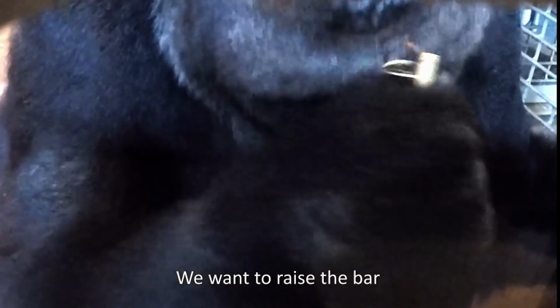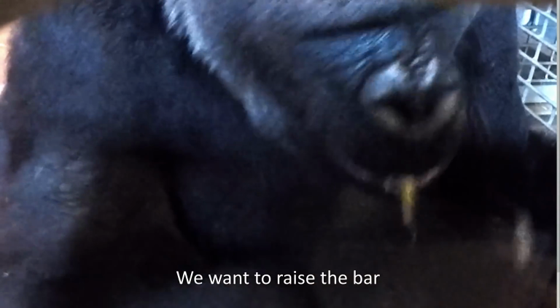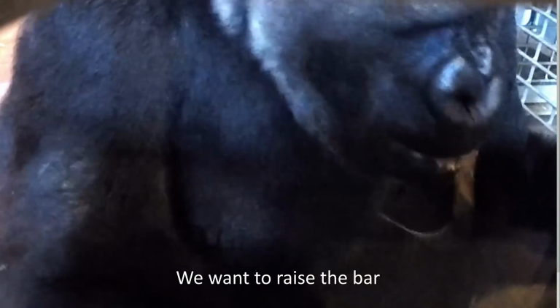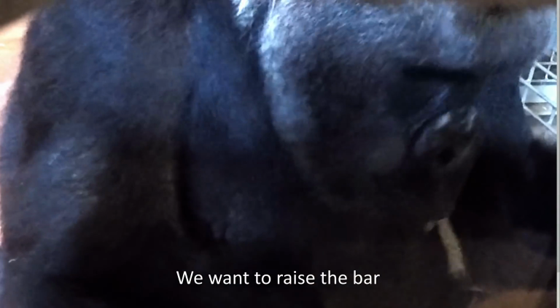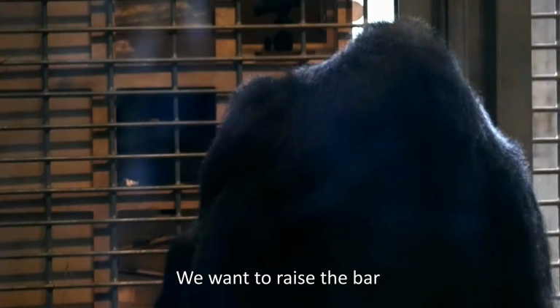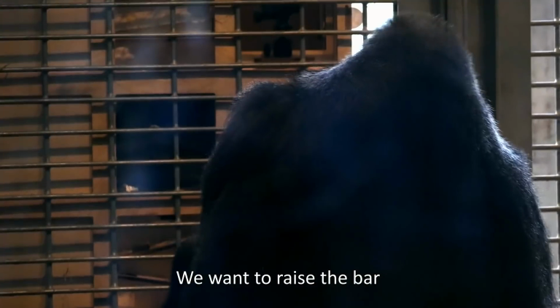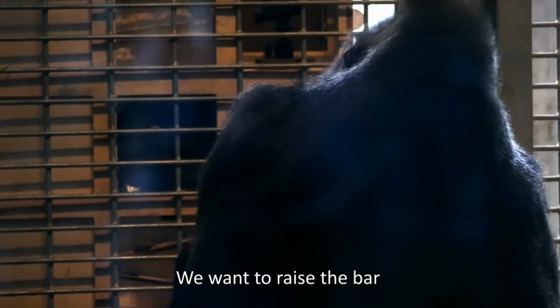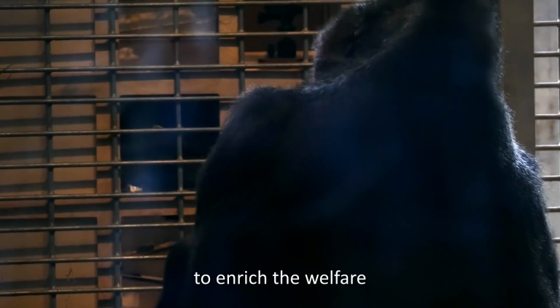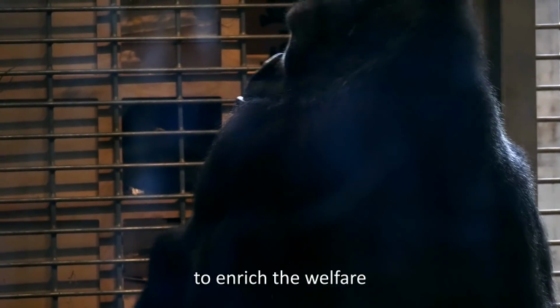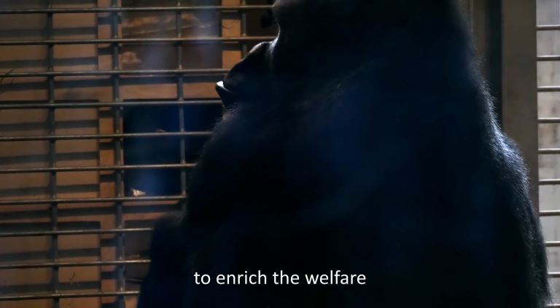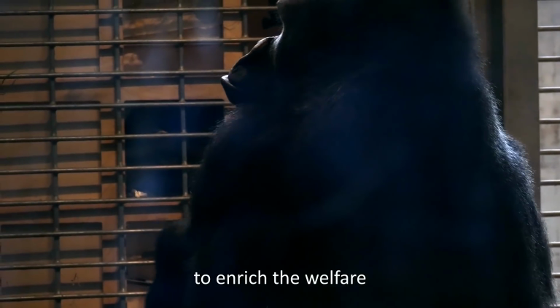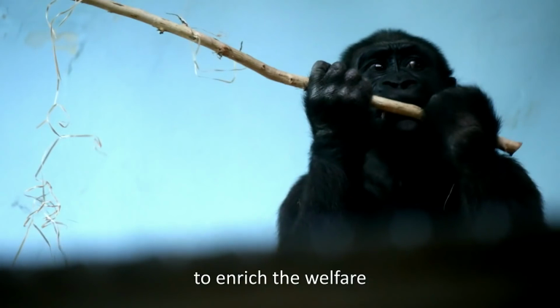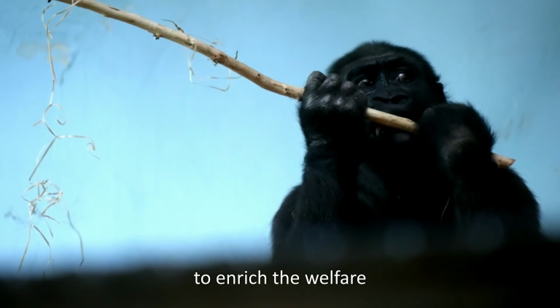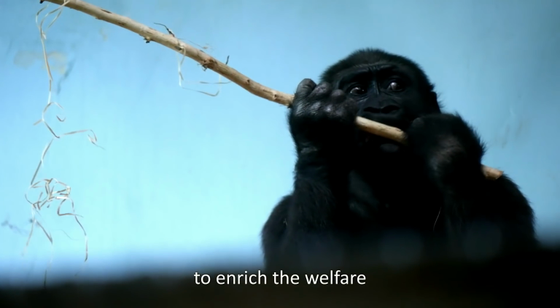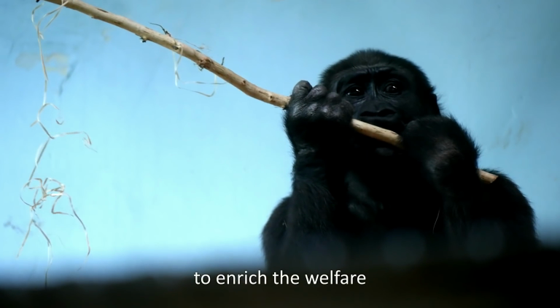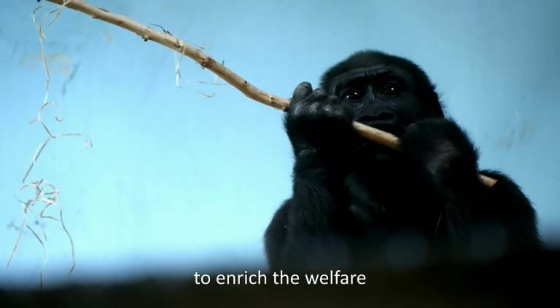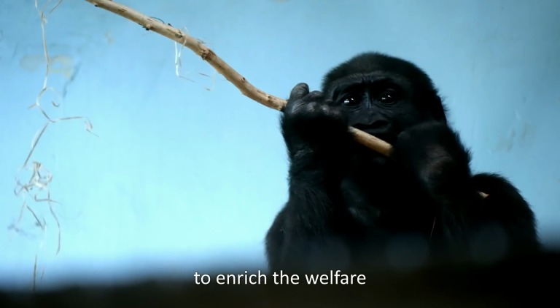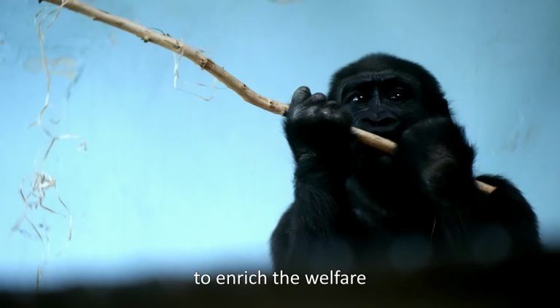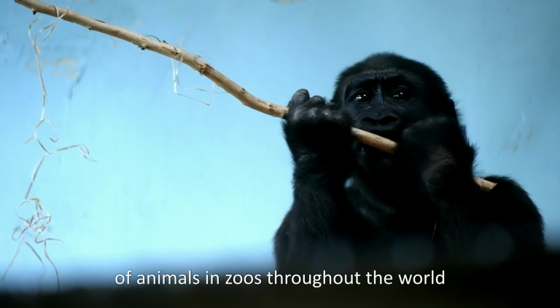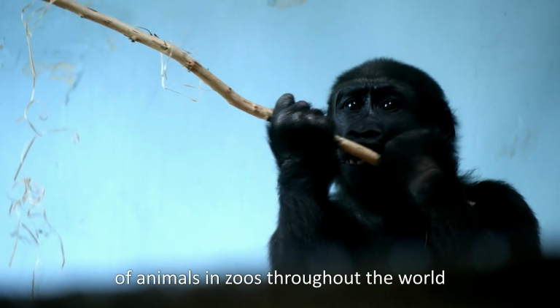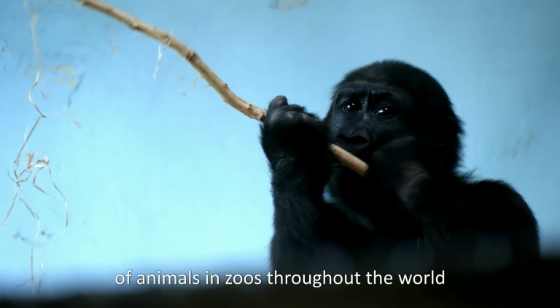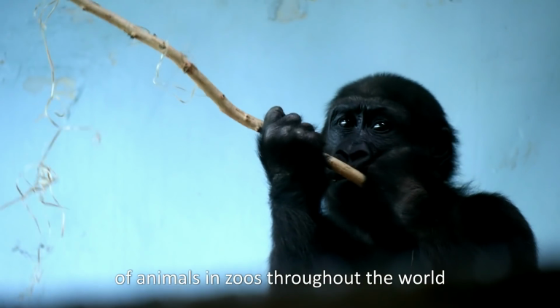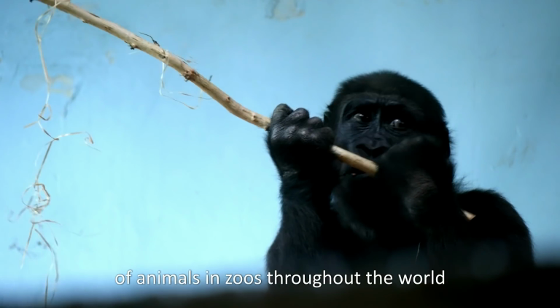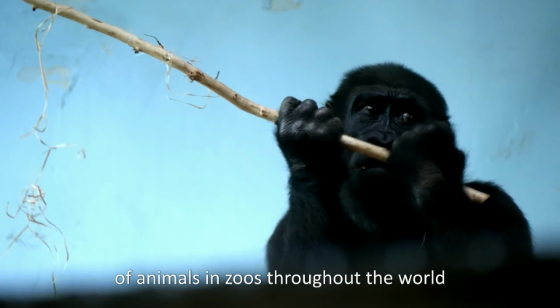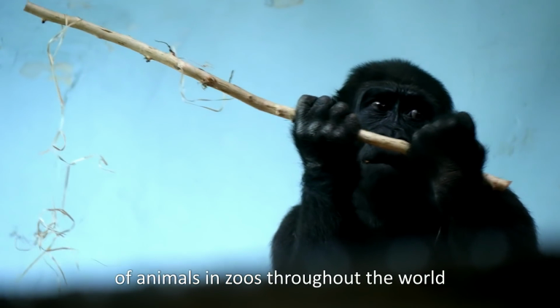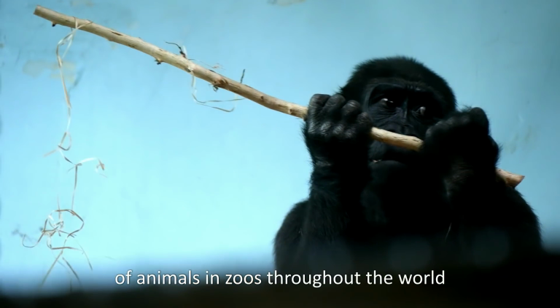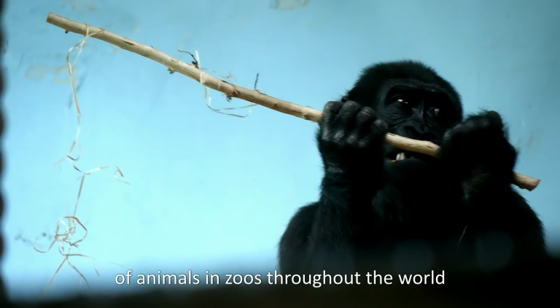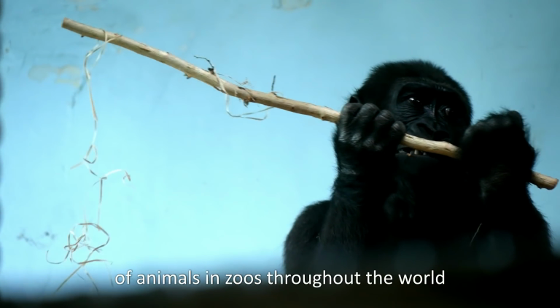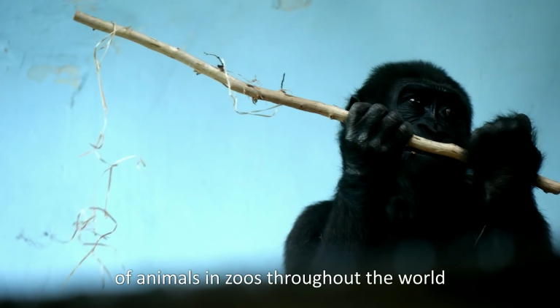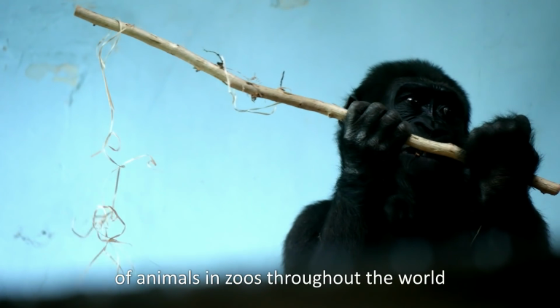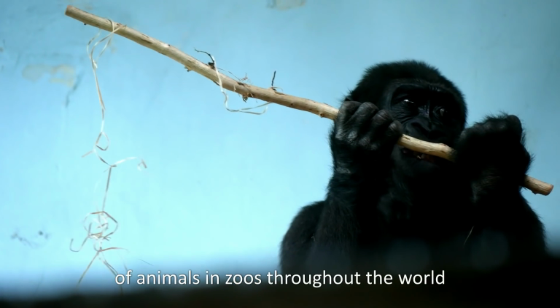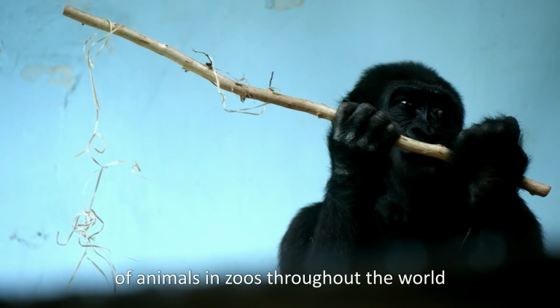We want to raise the bar to enrich the welfare of animals in zoos throughout the world.